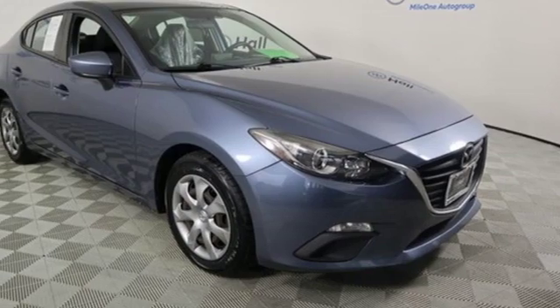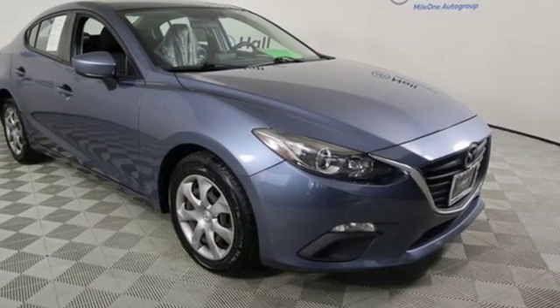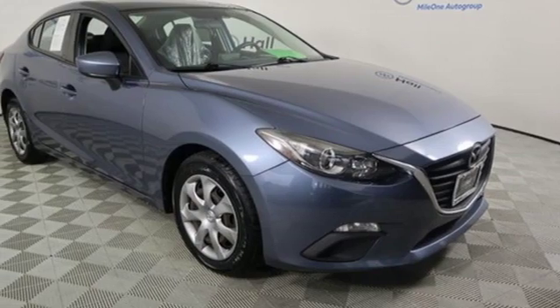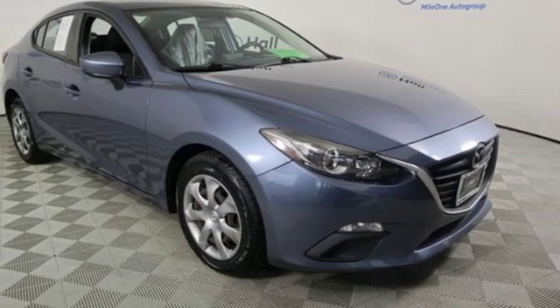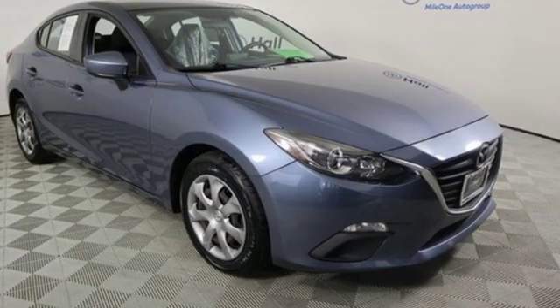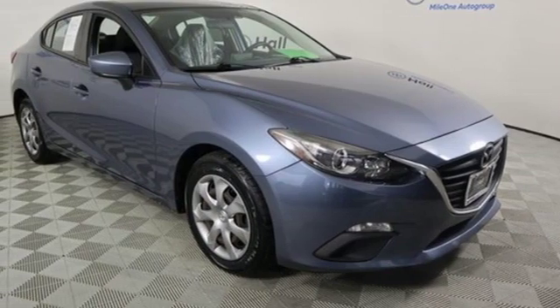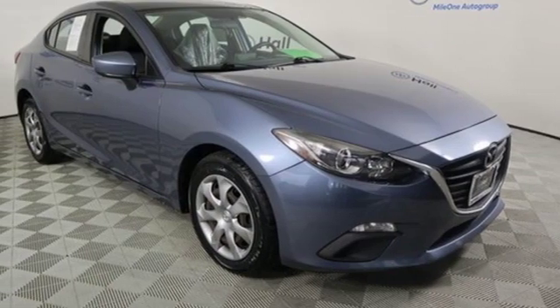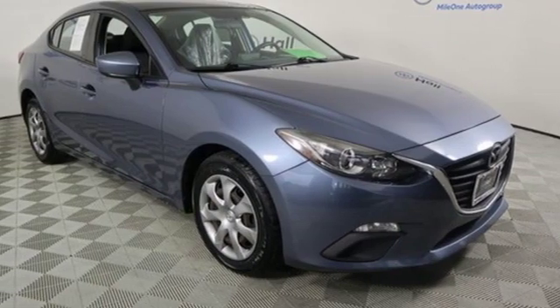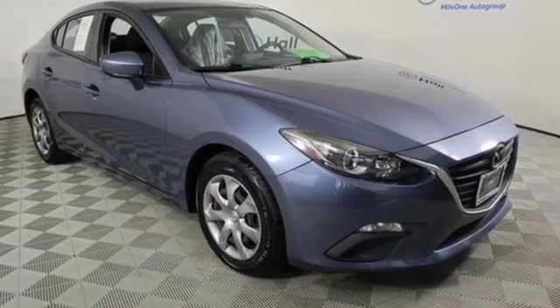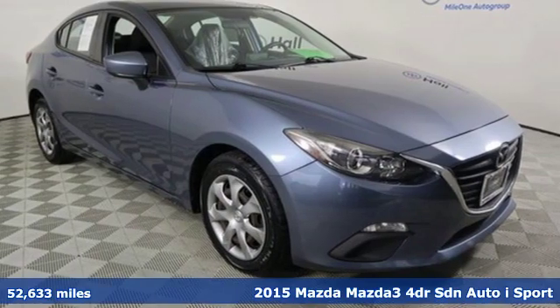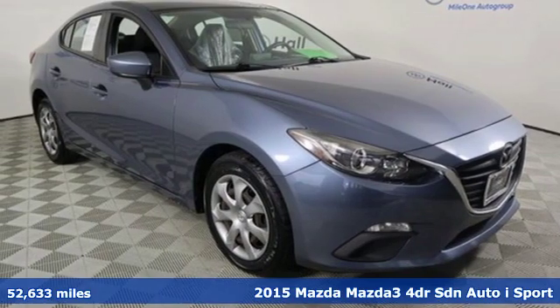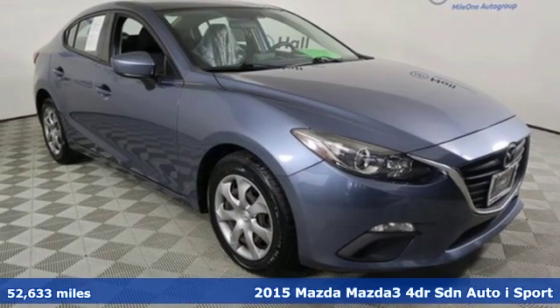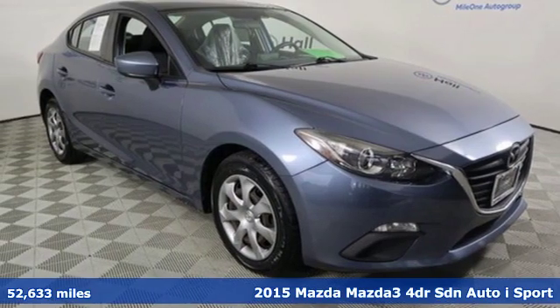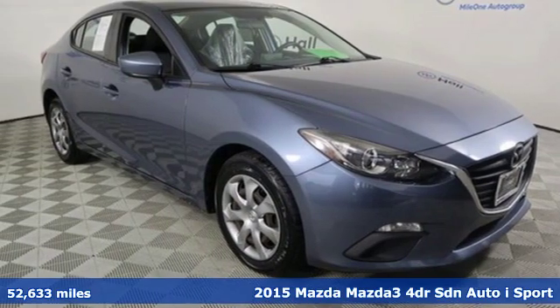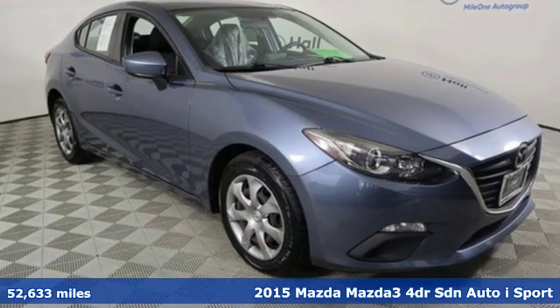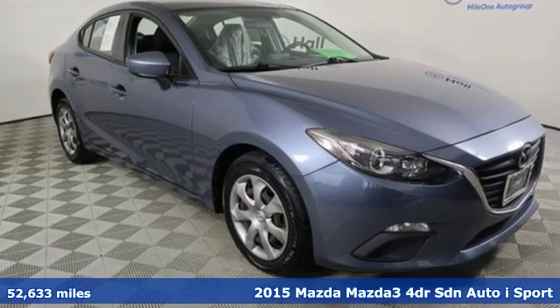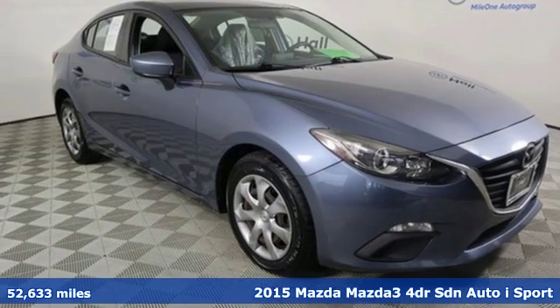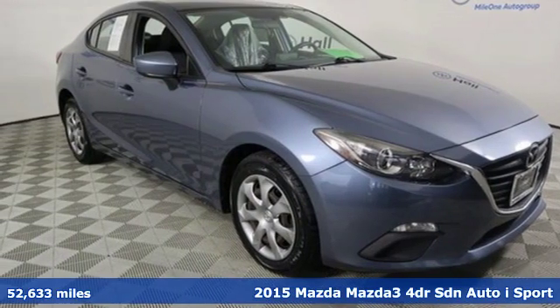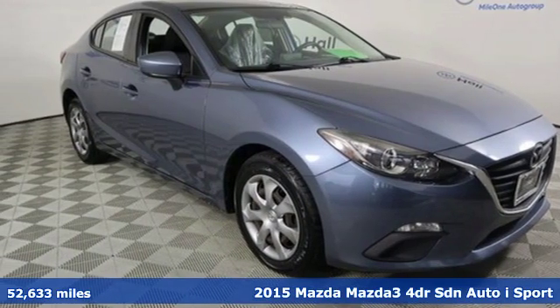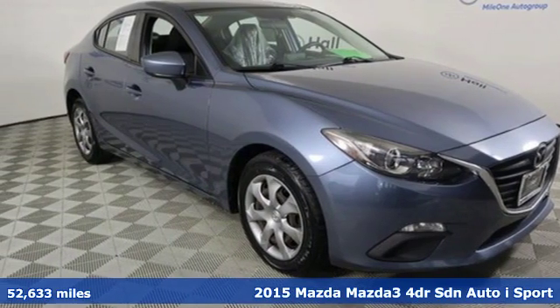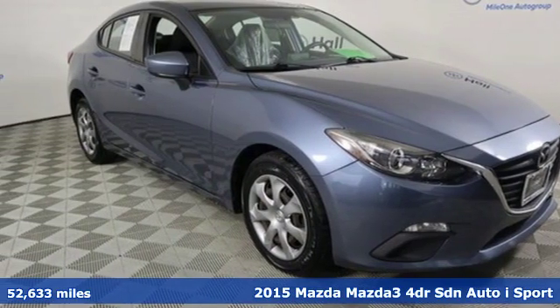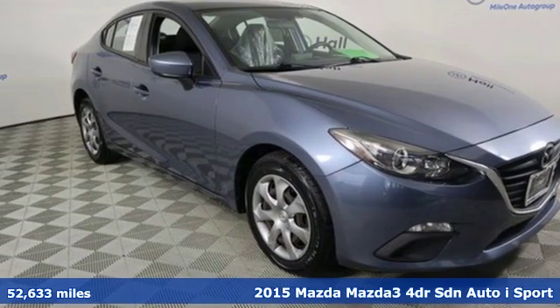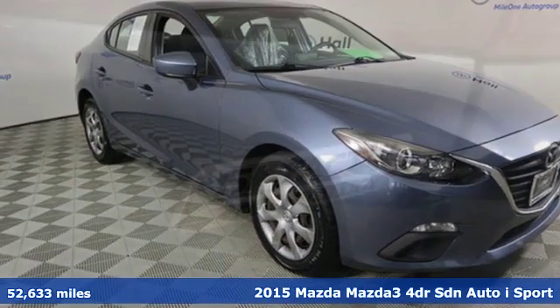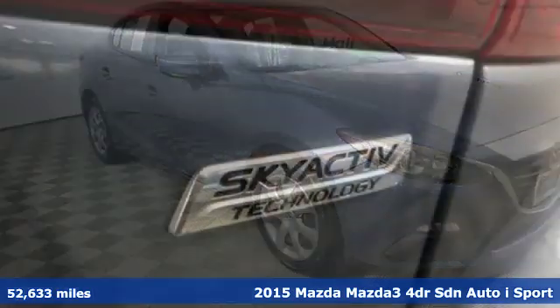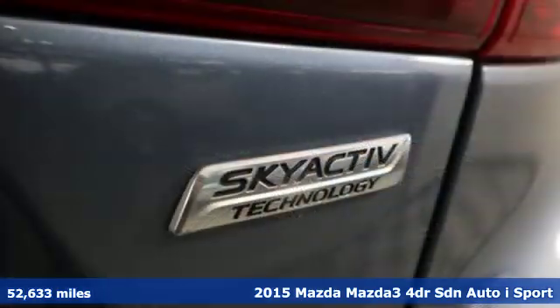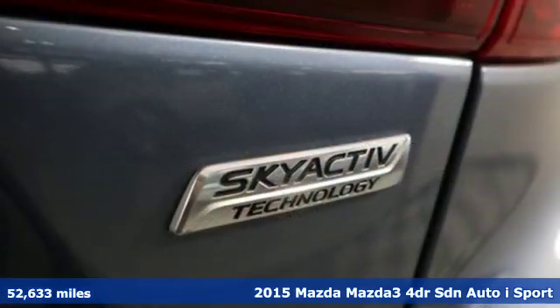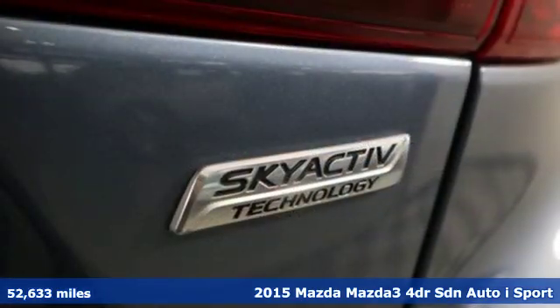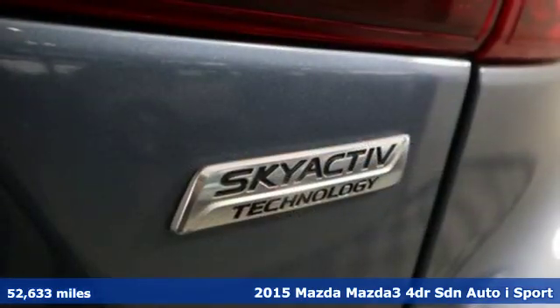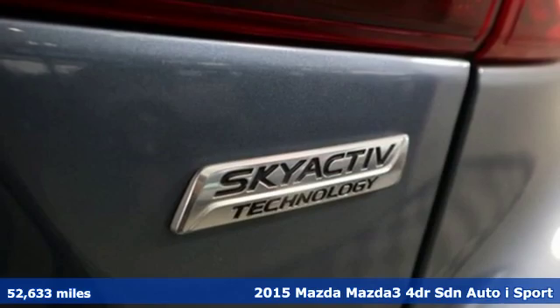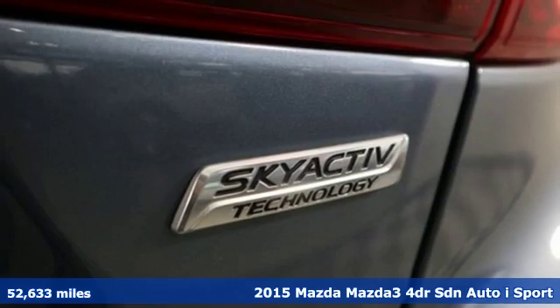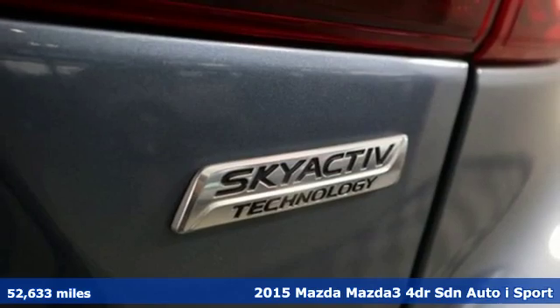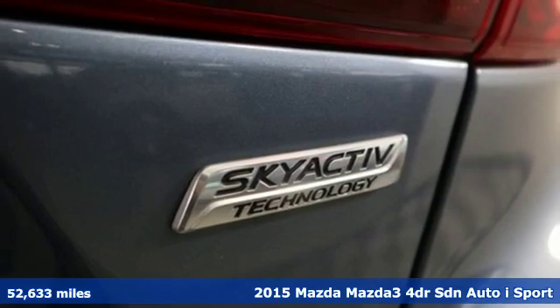It's a 2015 Mazda 3. With Mazda, driving's what matters most.